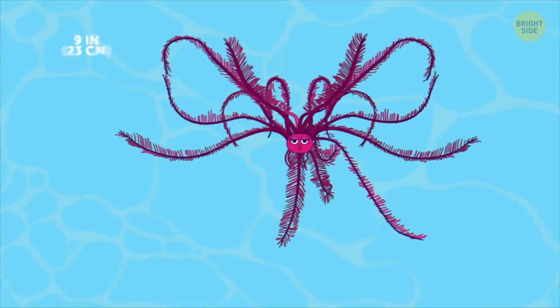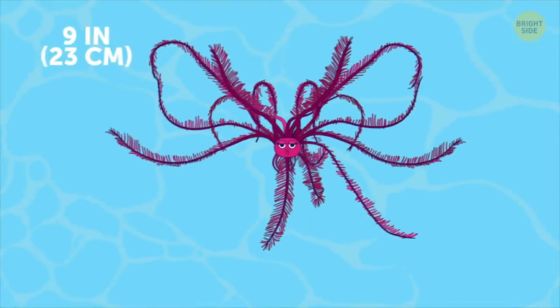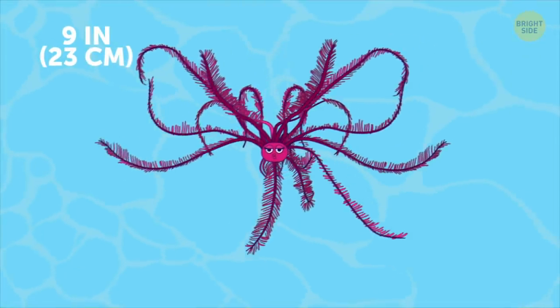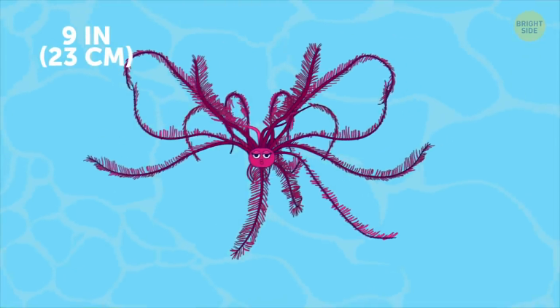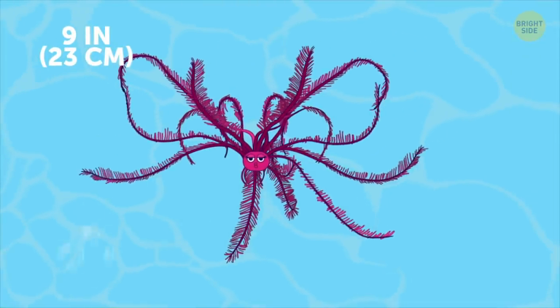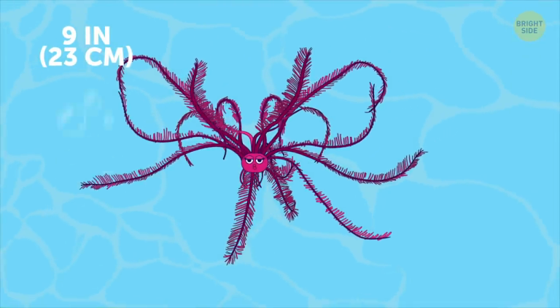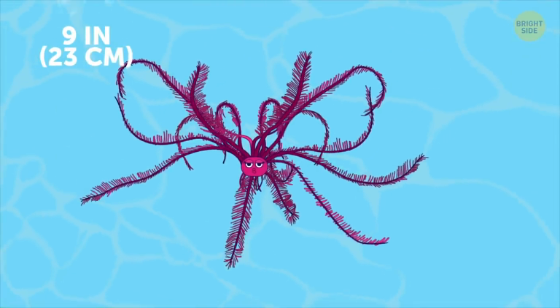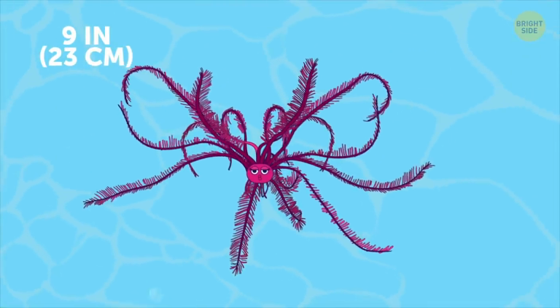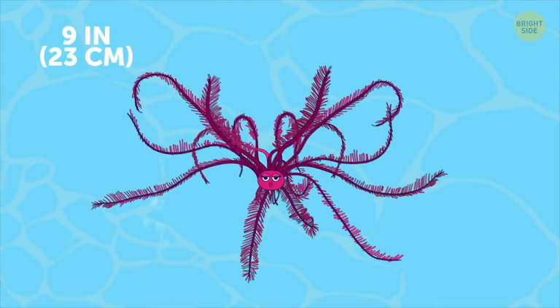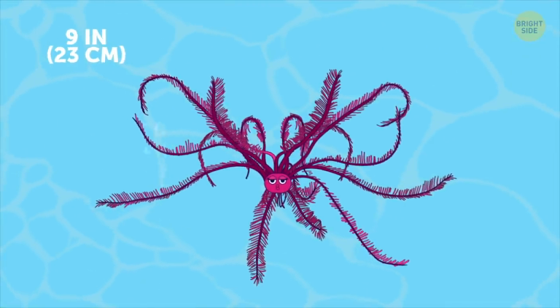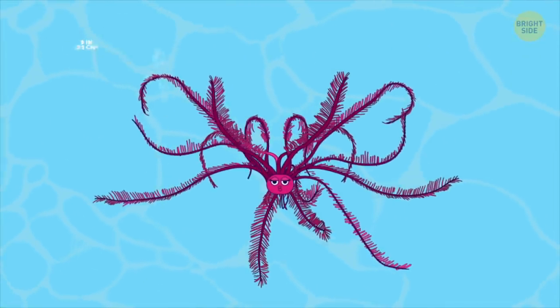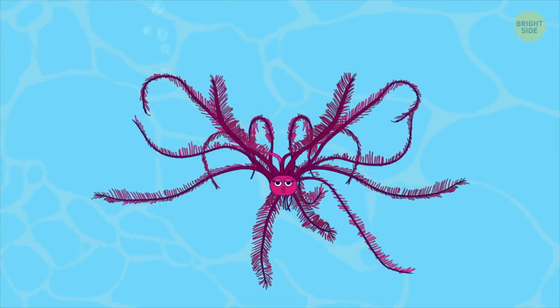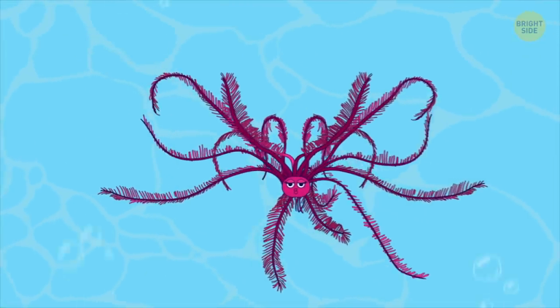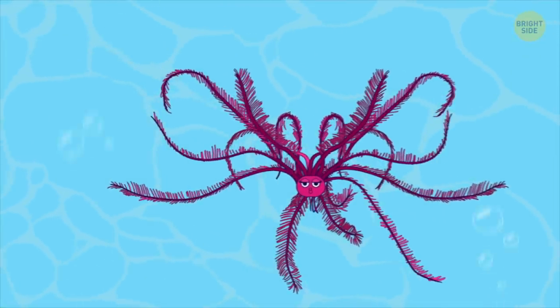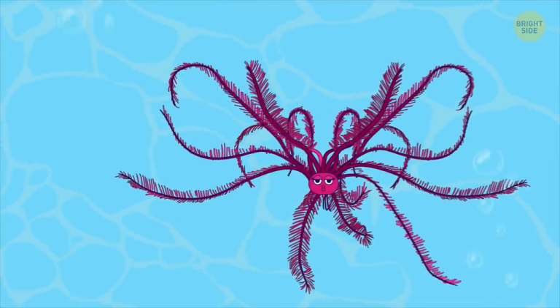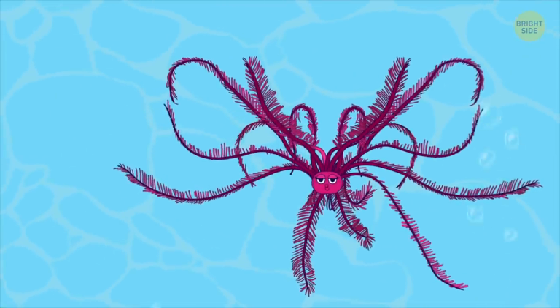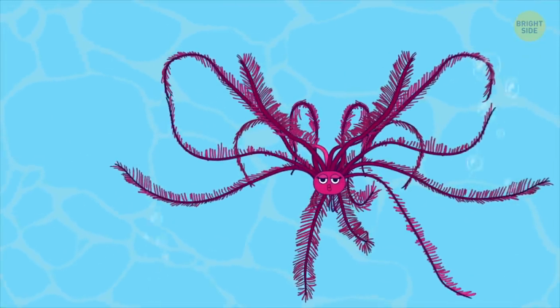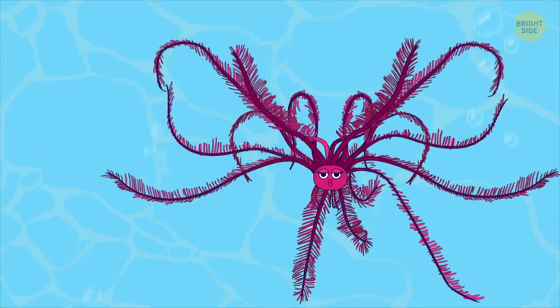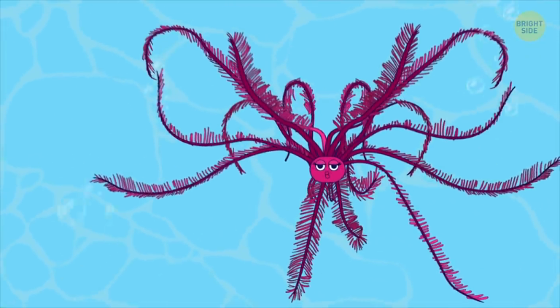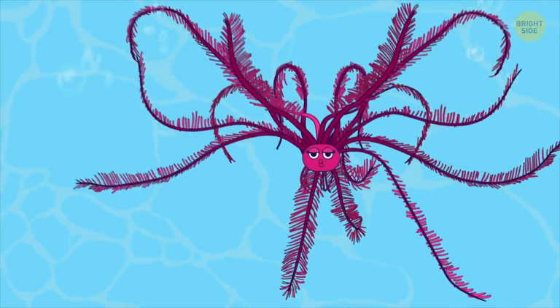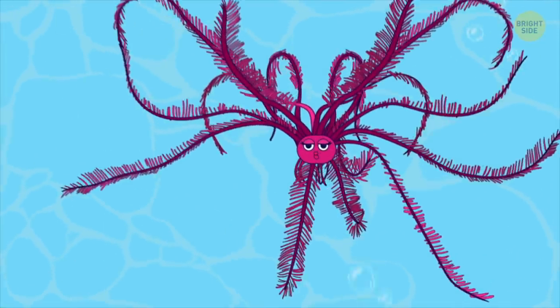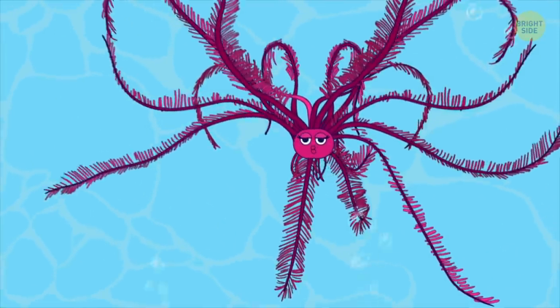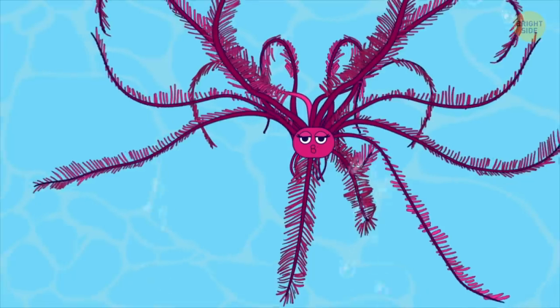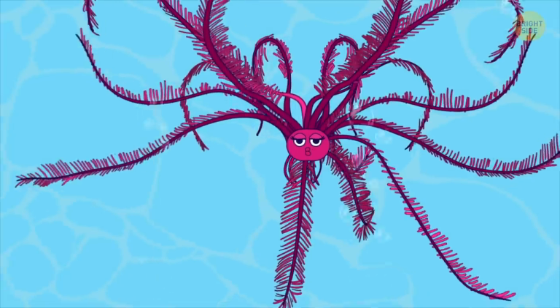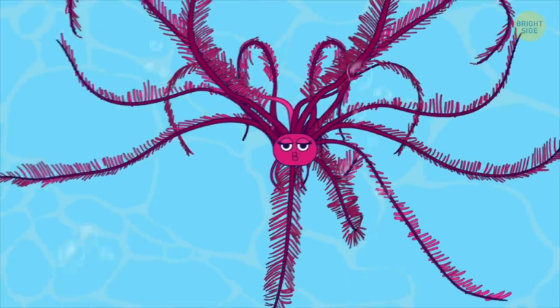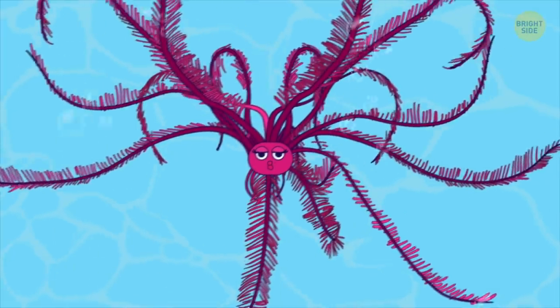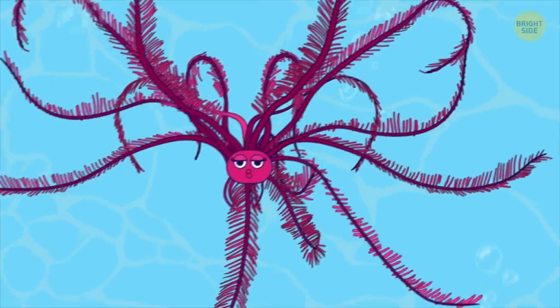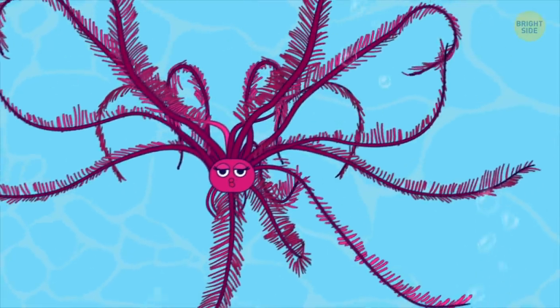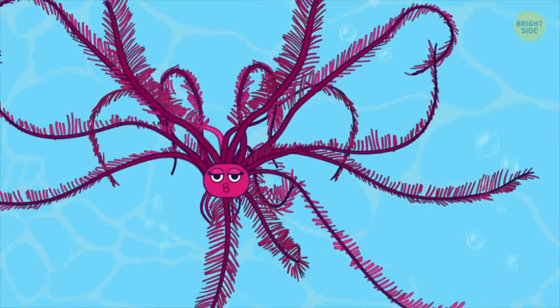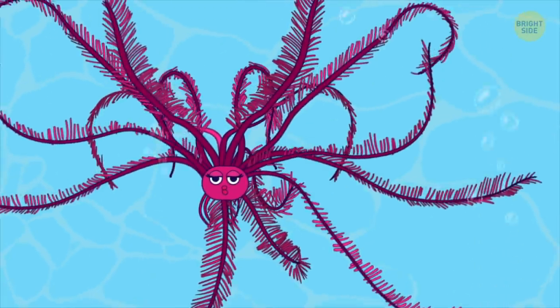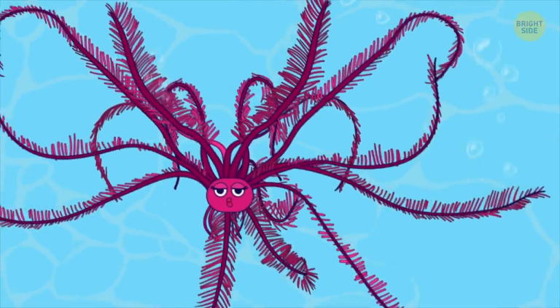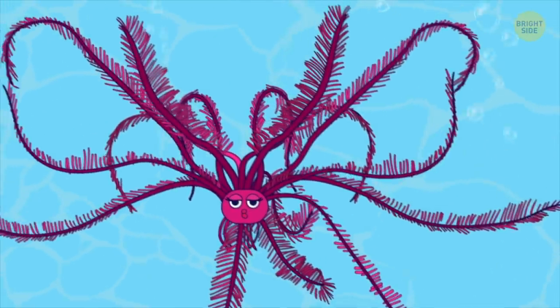Feather star is a spectacle to behold. When it swims in water, it does so by gracefully flapping its feather-like limbs.